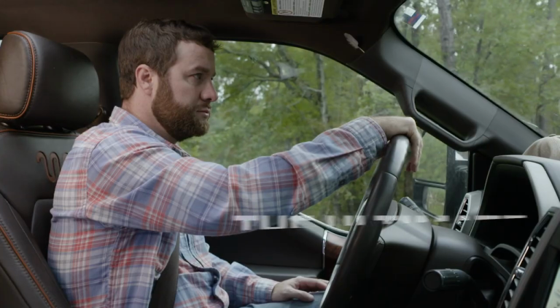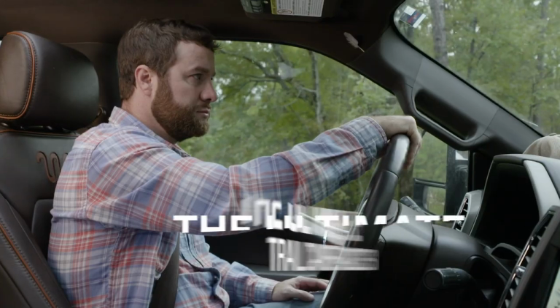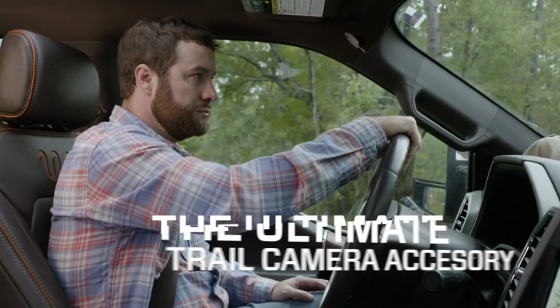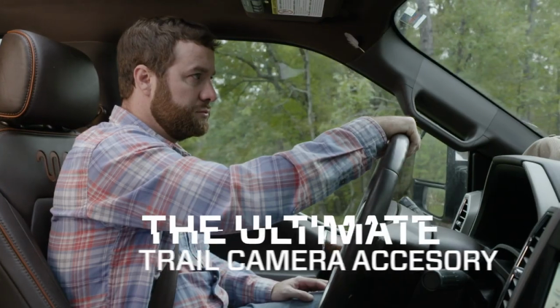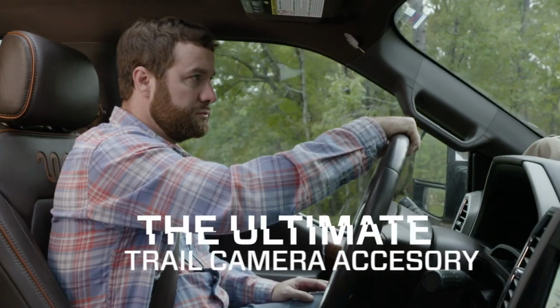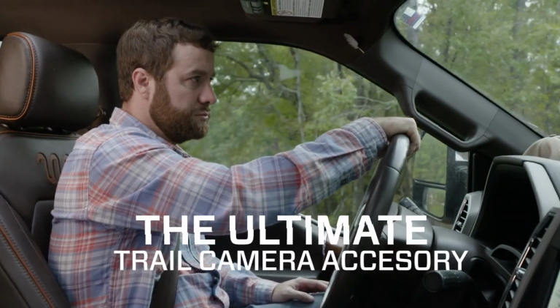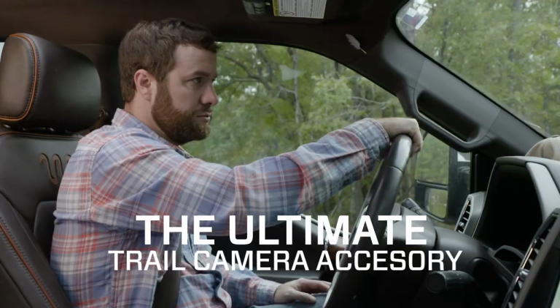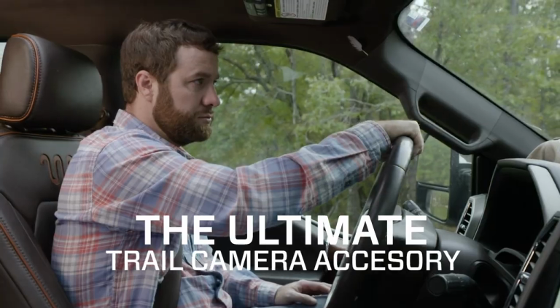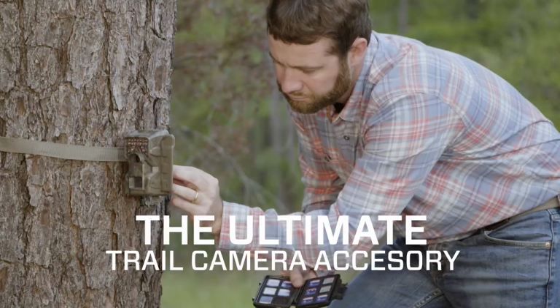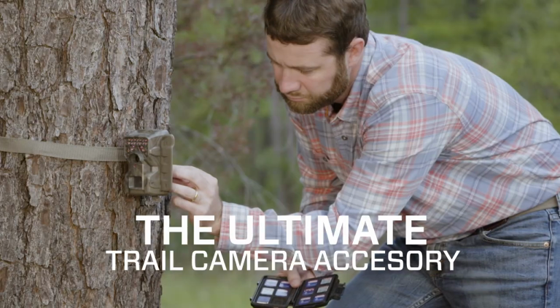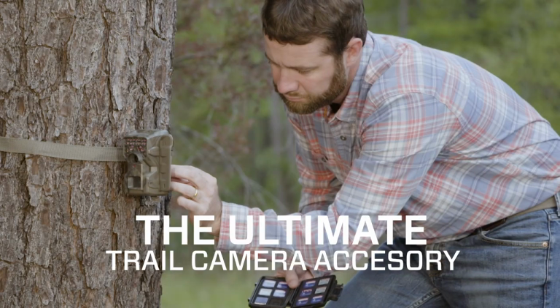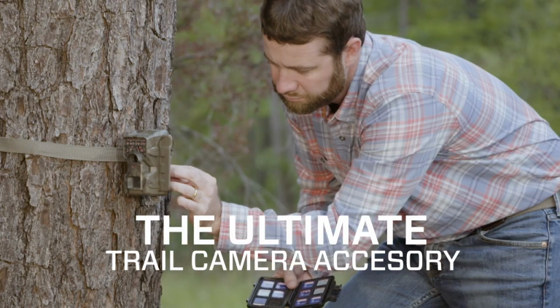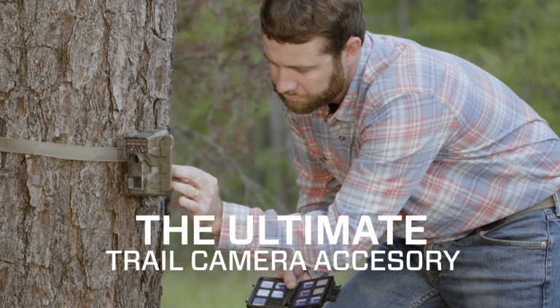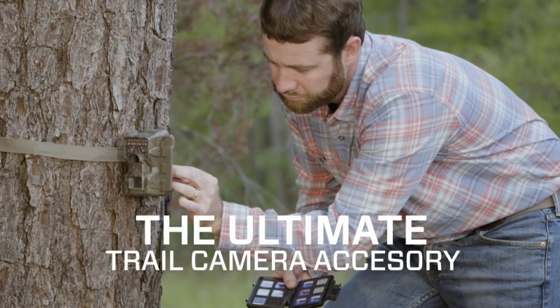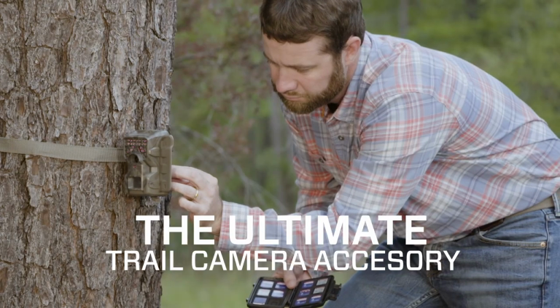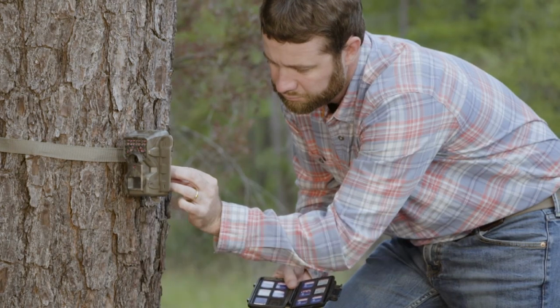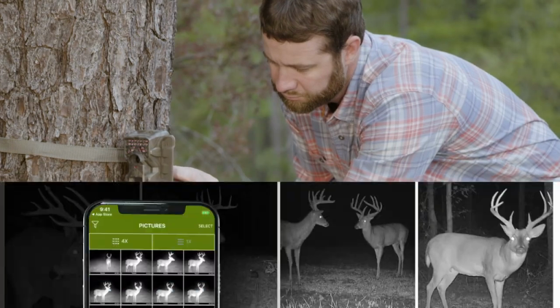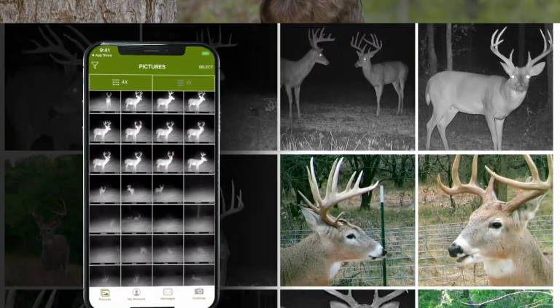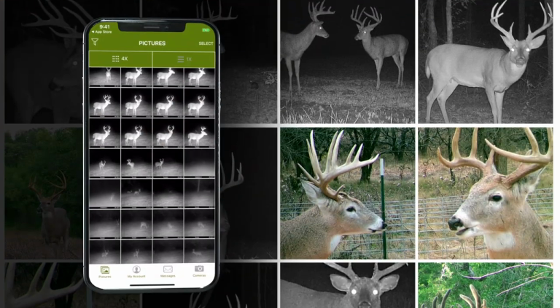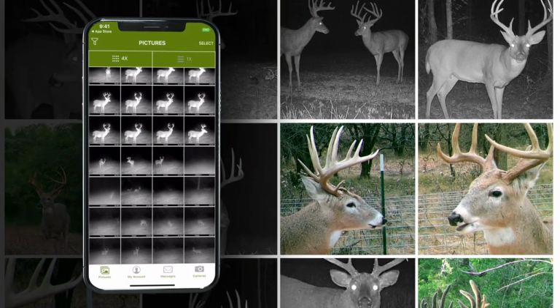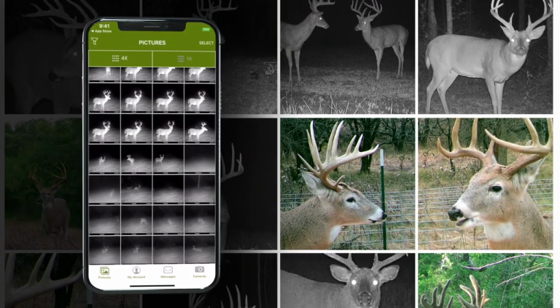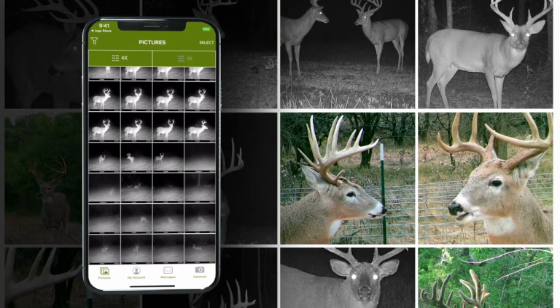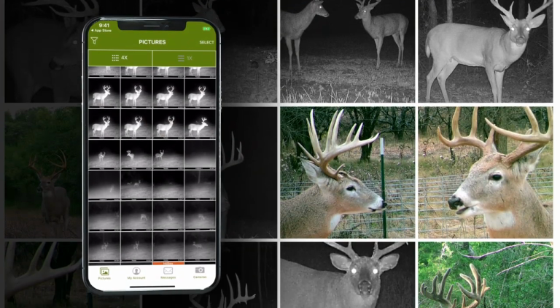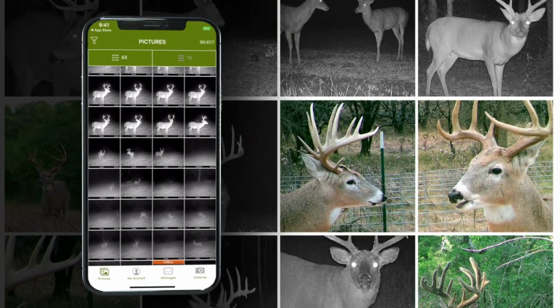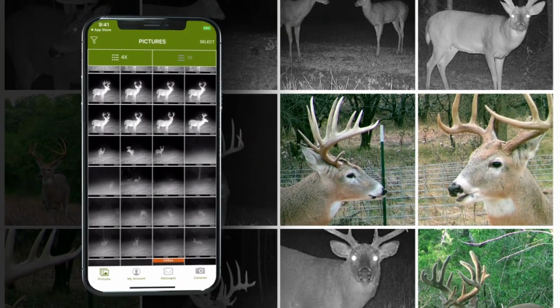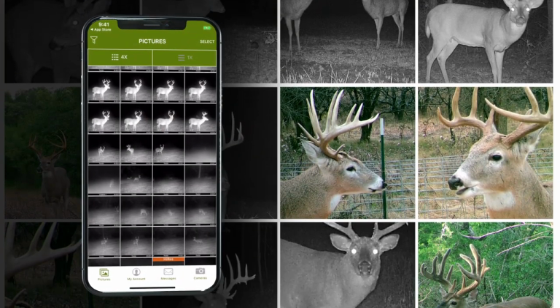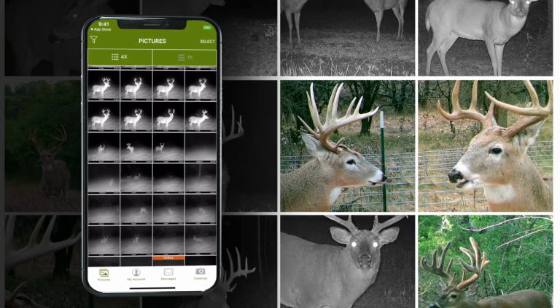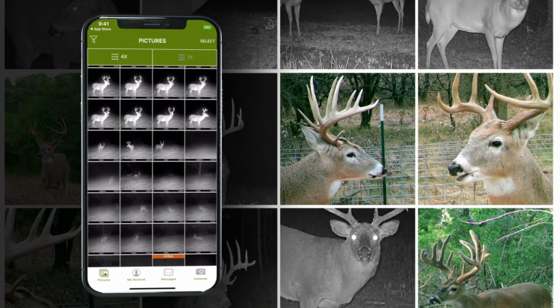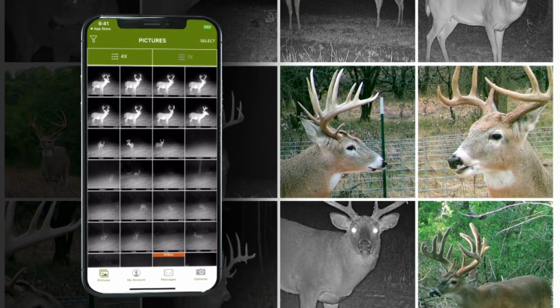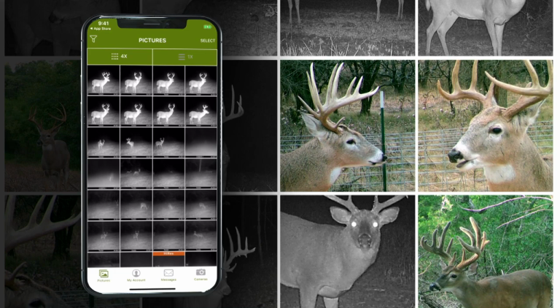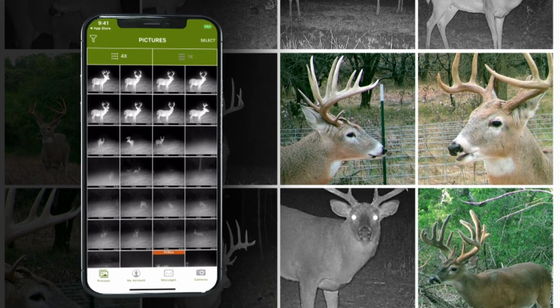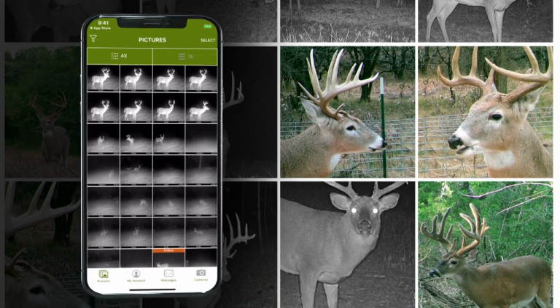No more time spent driving to check SD cards, and no more putting unnecessary pressure on your deer to get your pics.